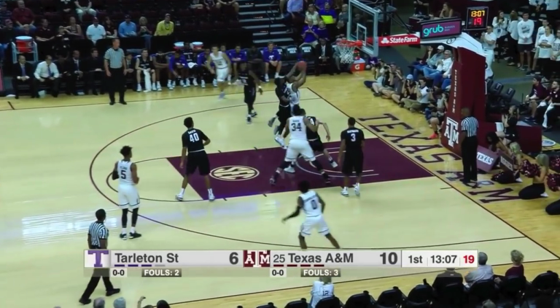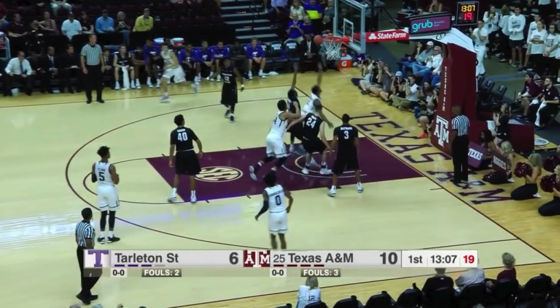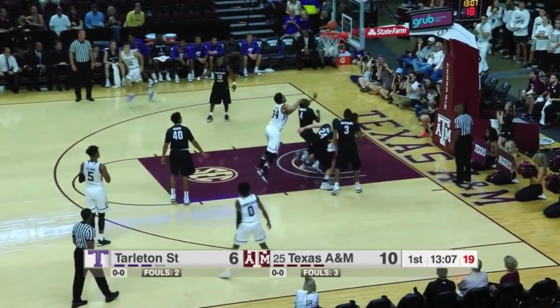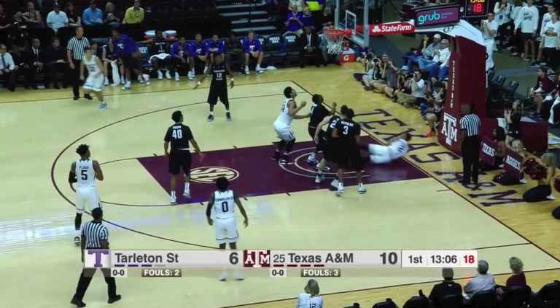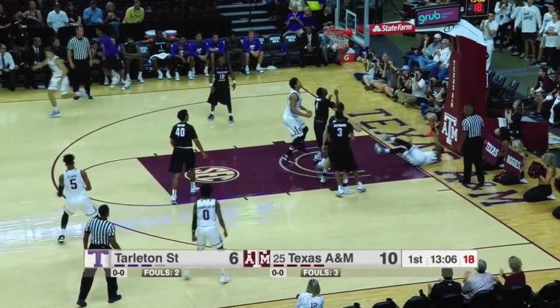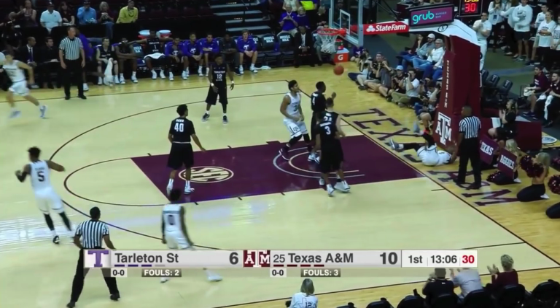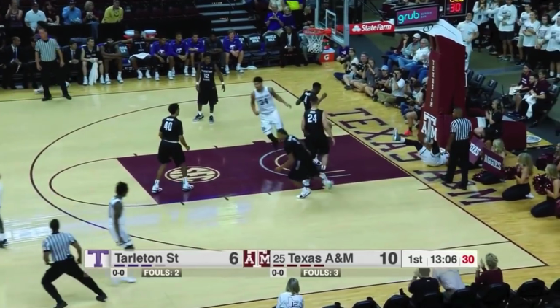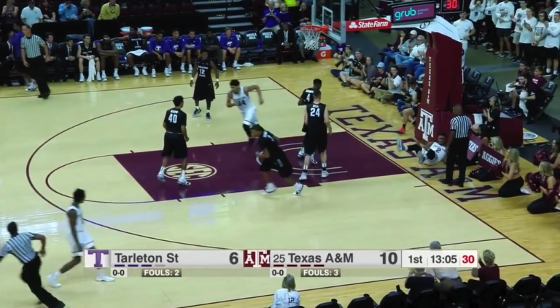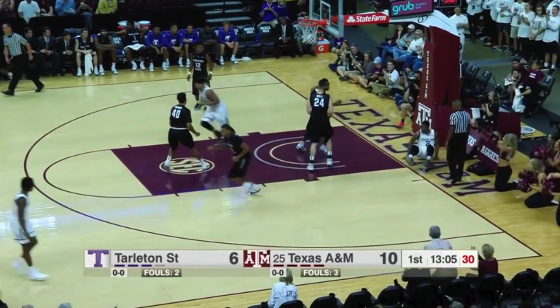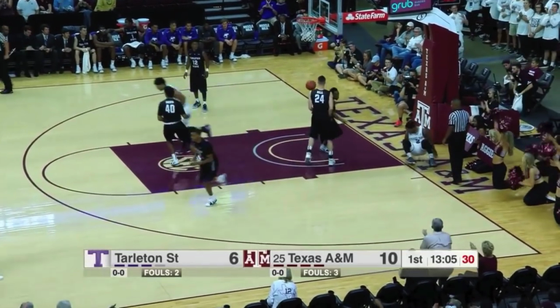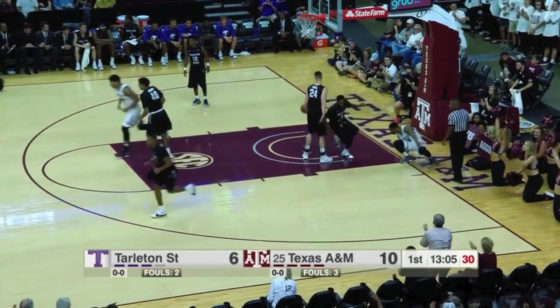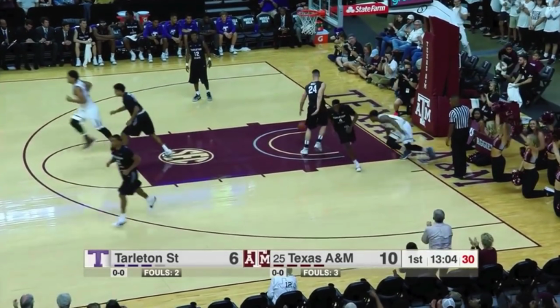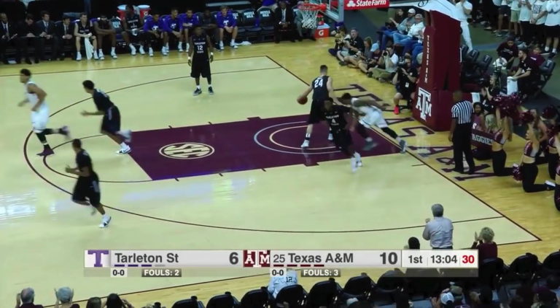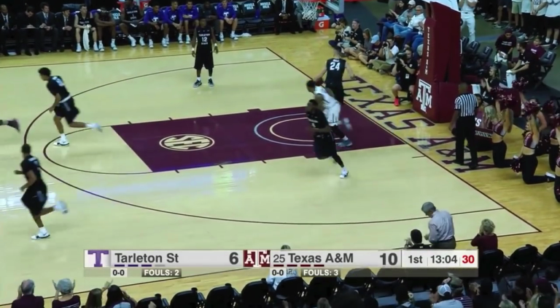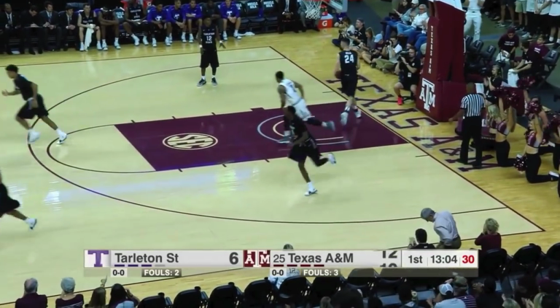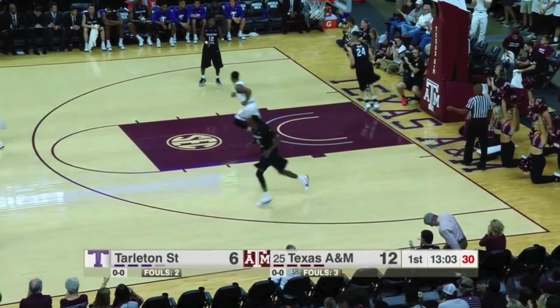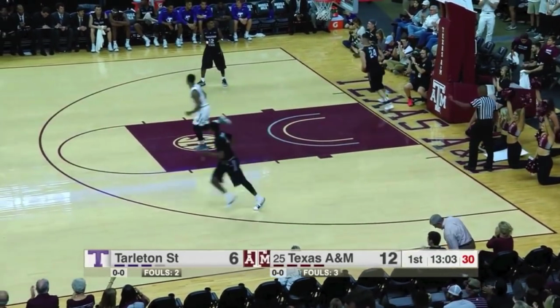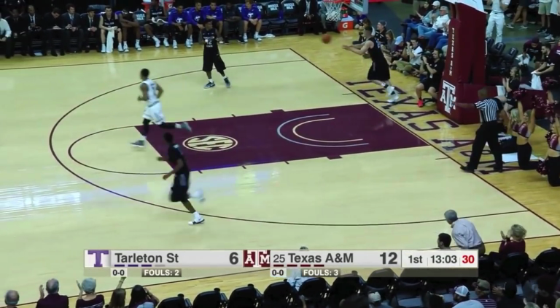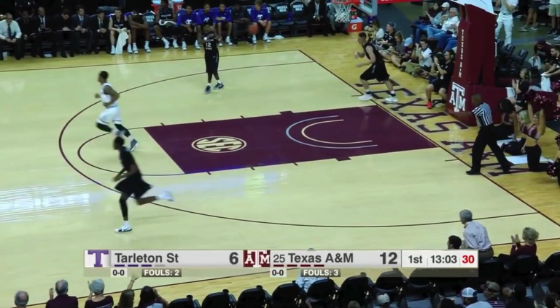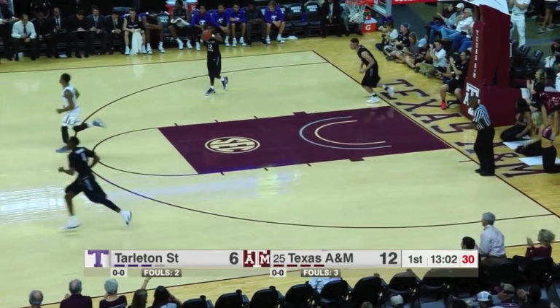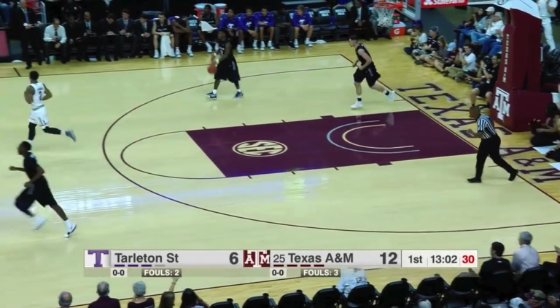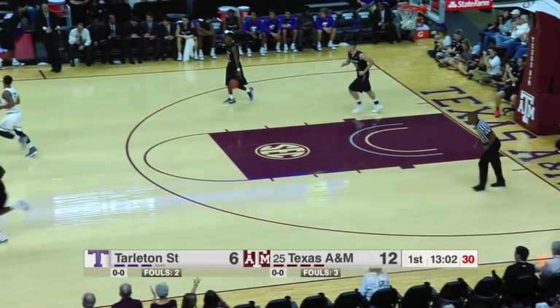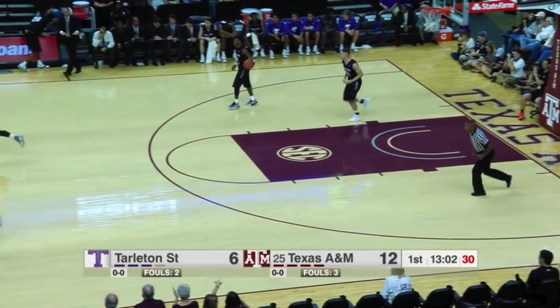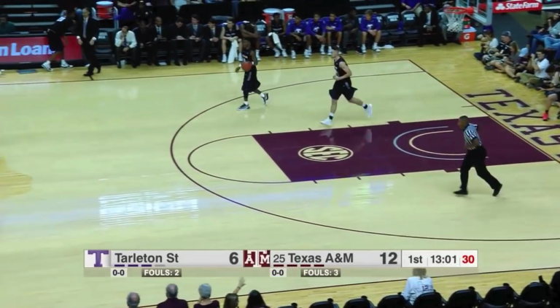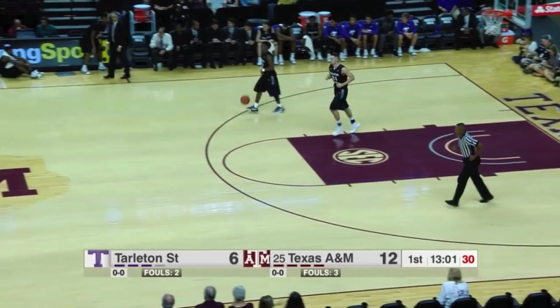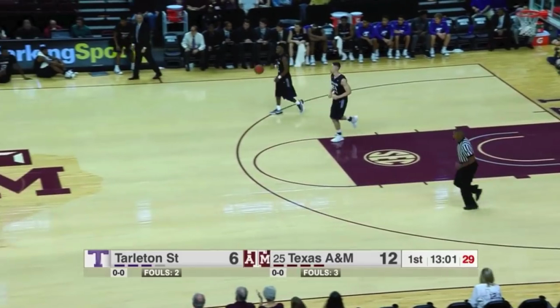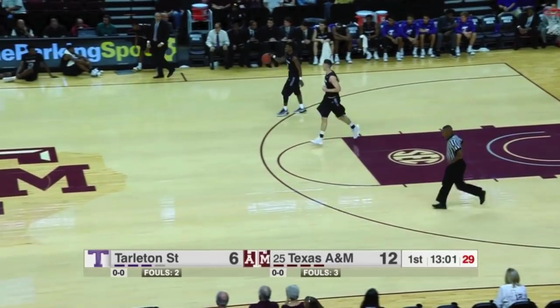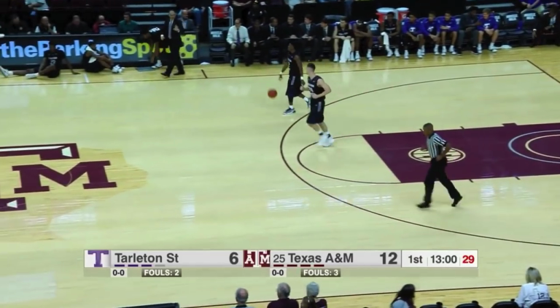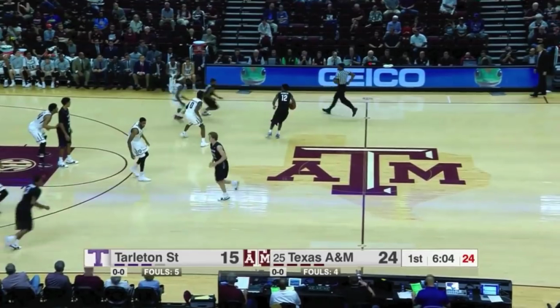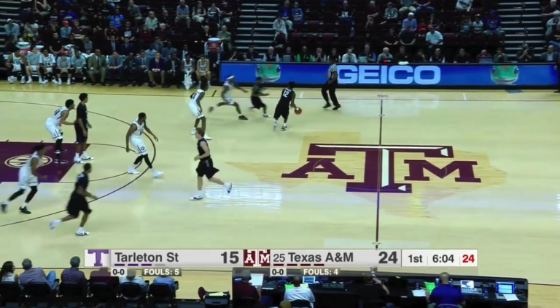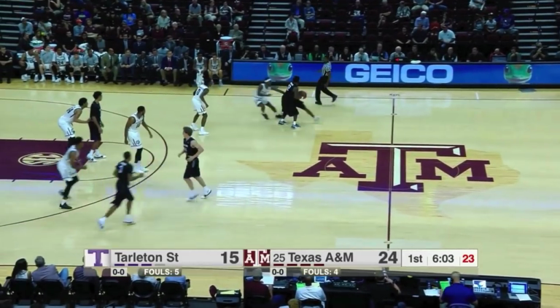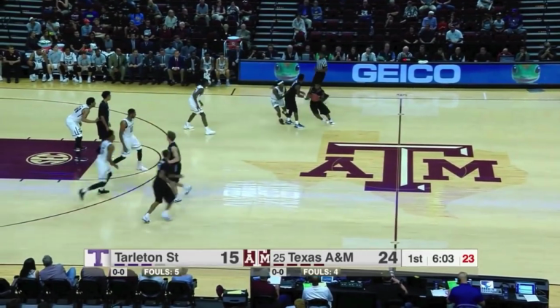13 minutes to go. Drive inside, and that's Starks. He laid it up off the glass. Good. We're up to nine.